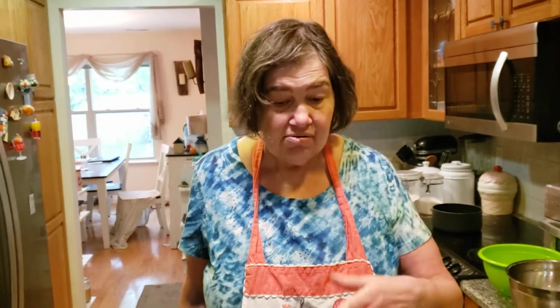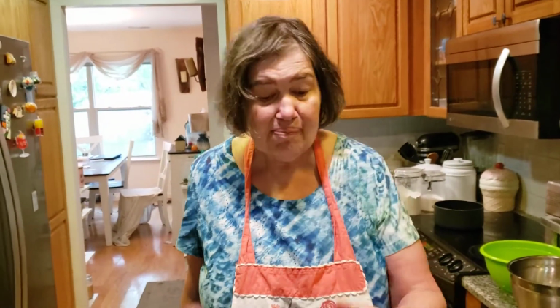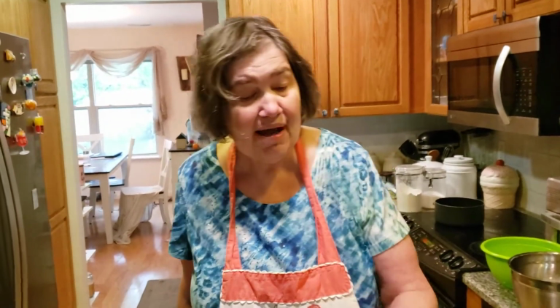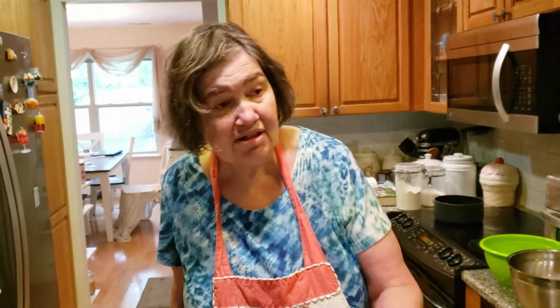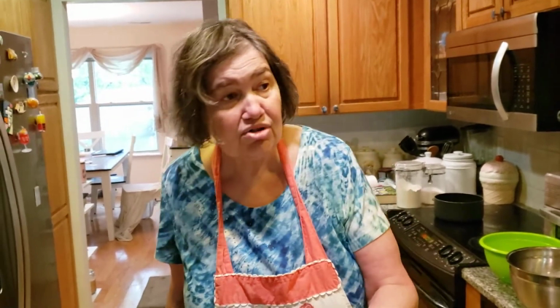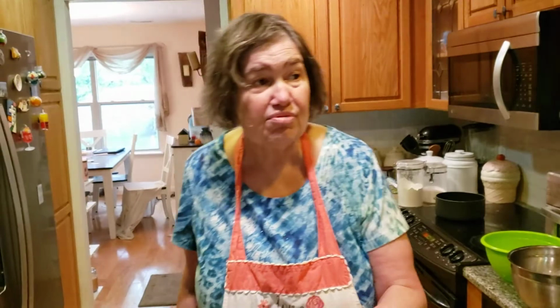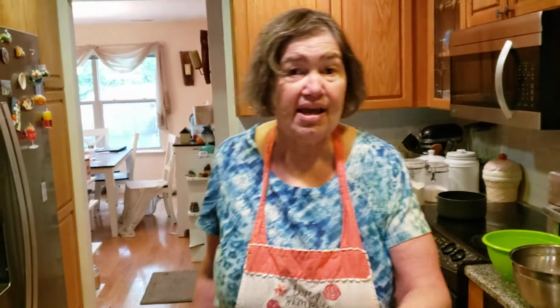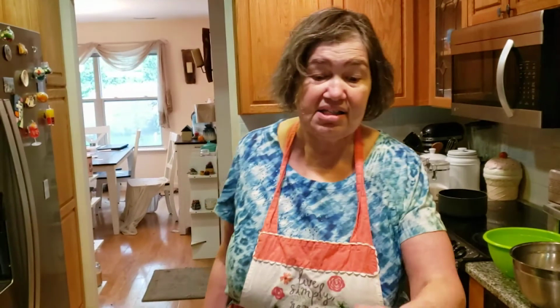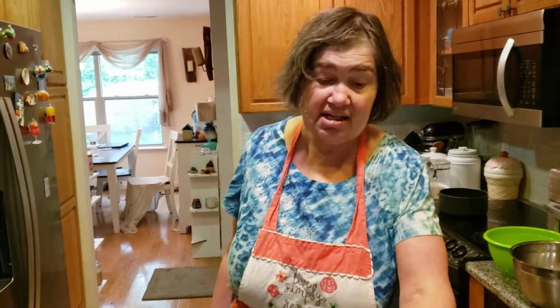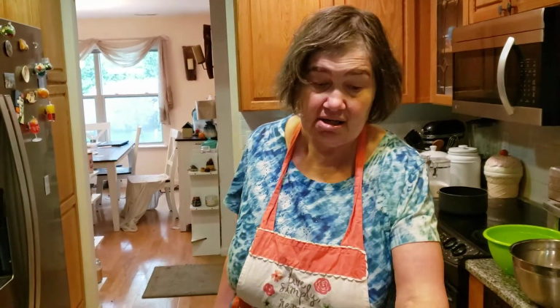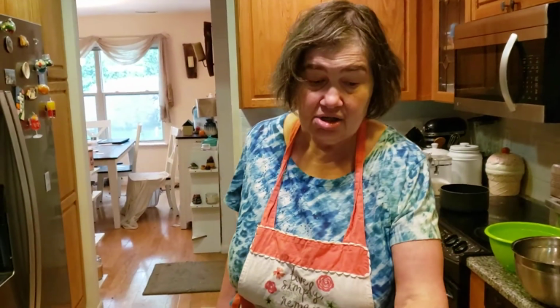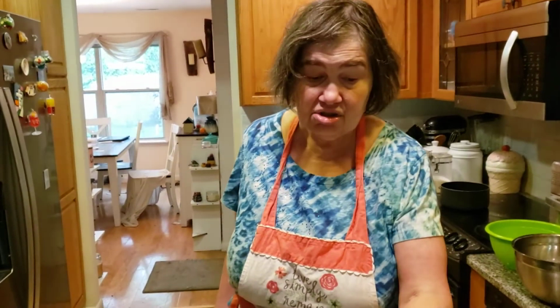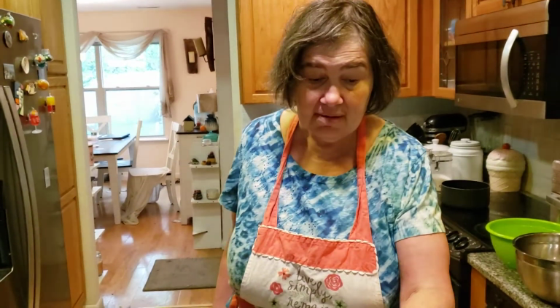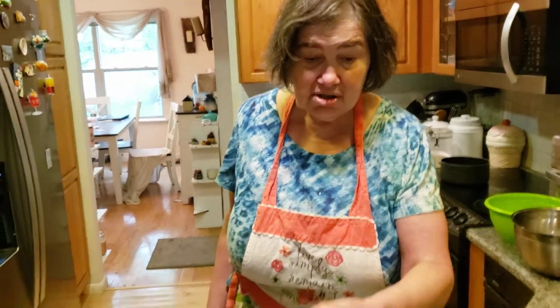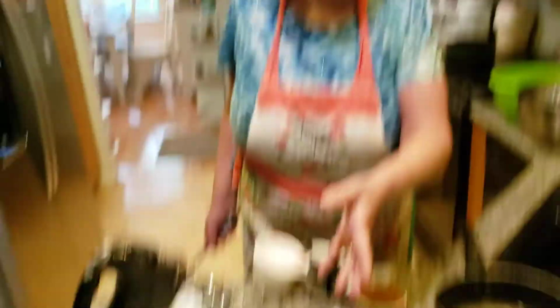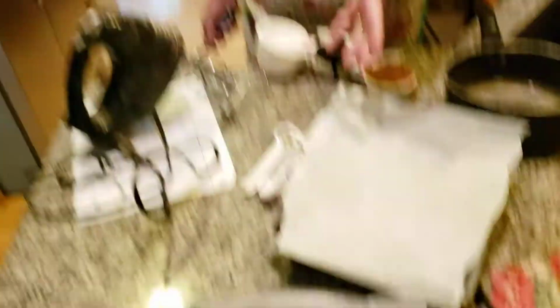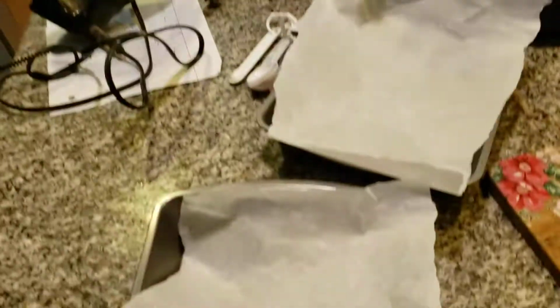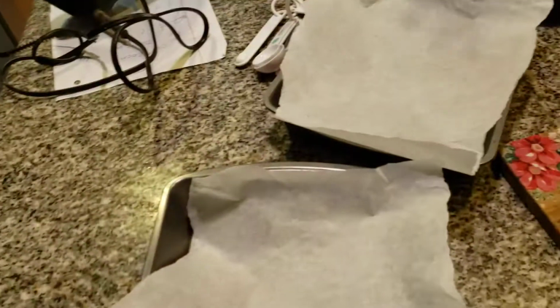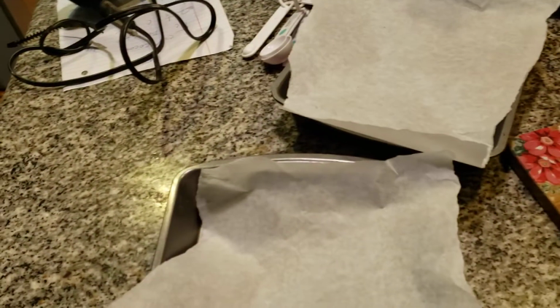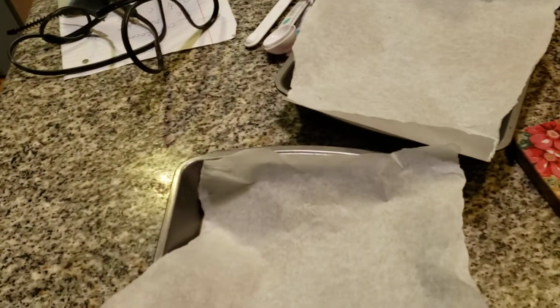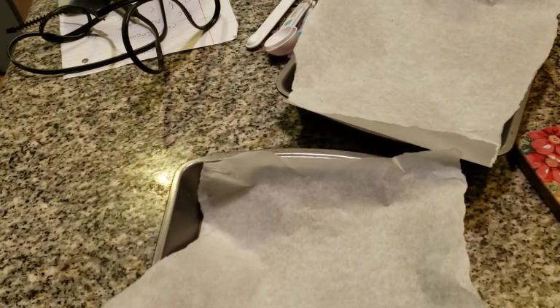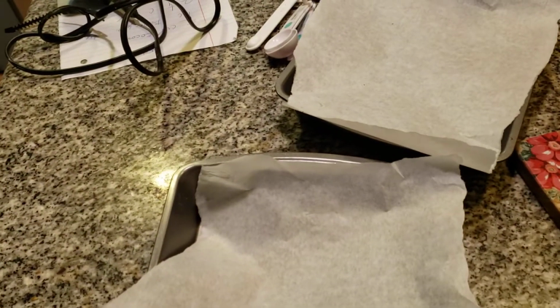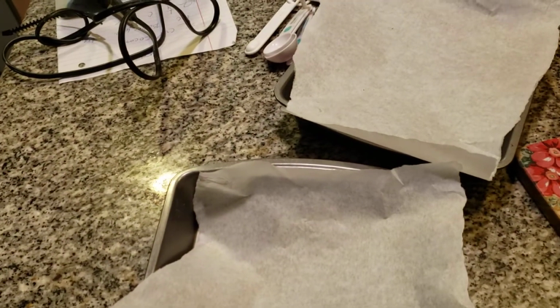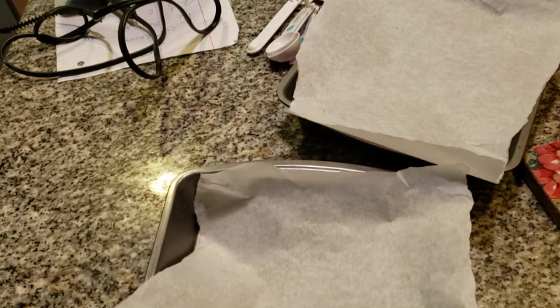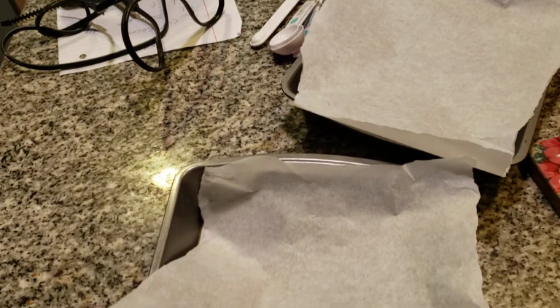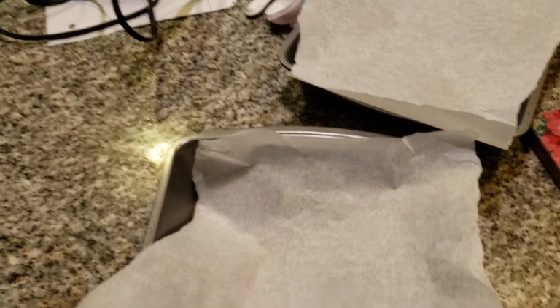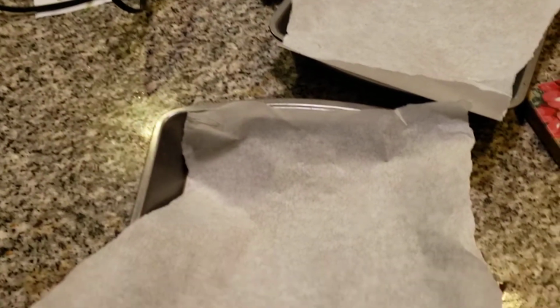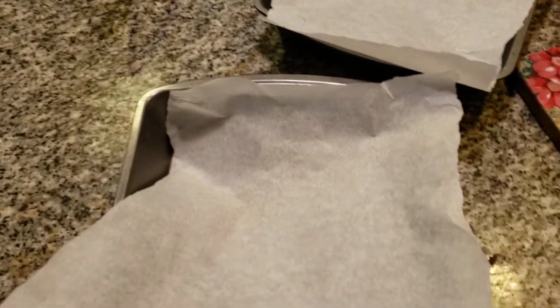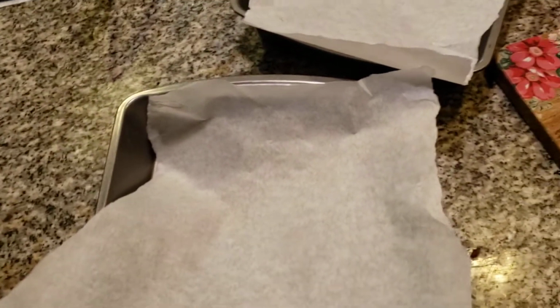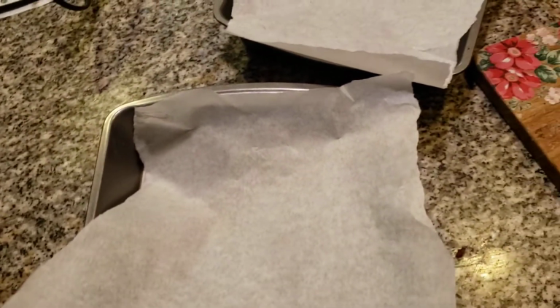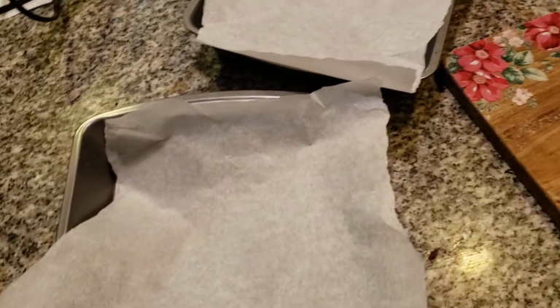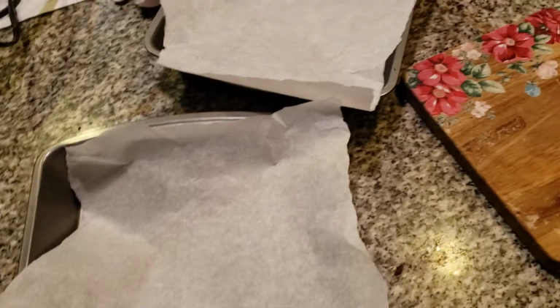We've been having some issues with cake sticking. So somebody told me to try parchment paper. Well, that's how your parchment paper works.